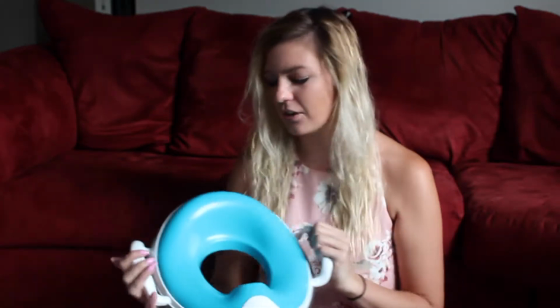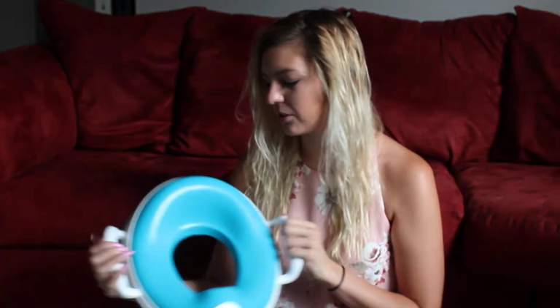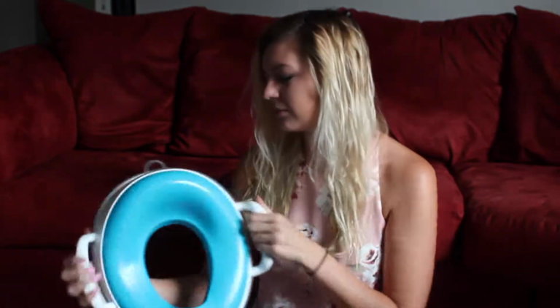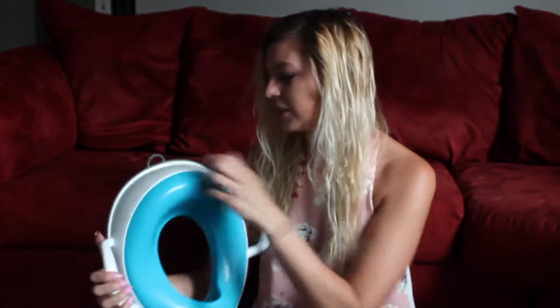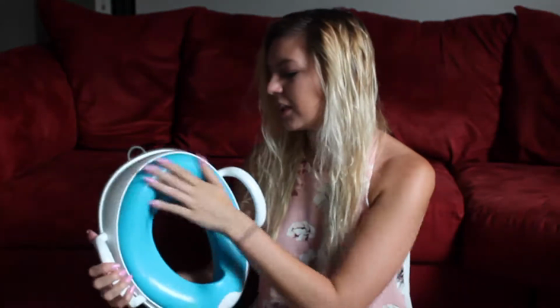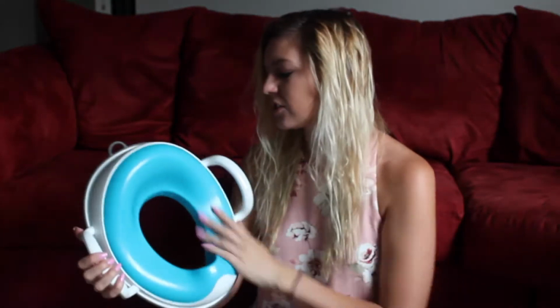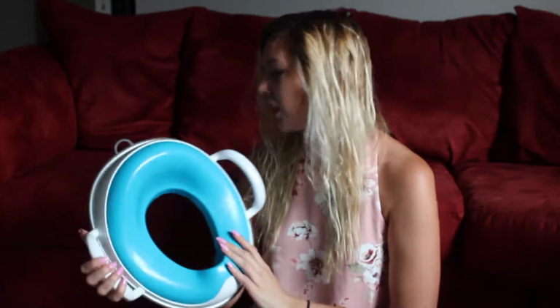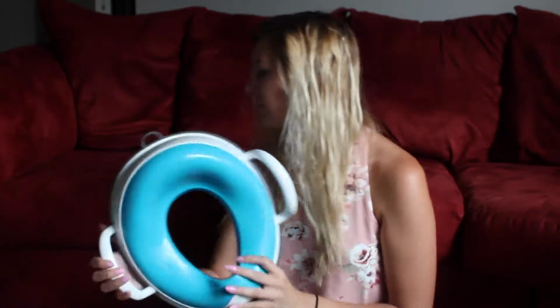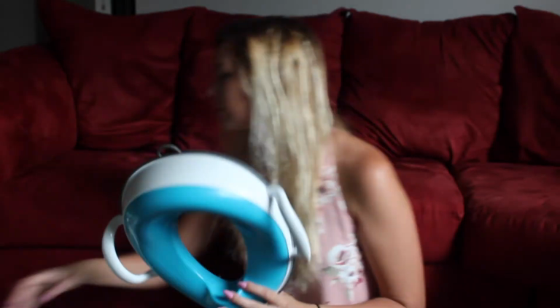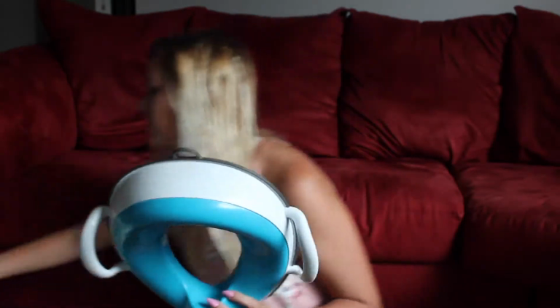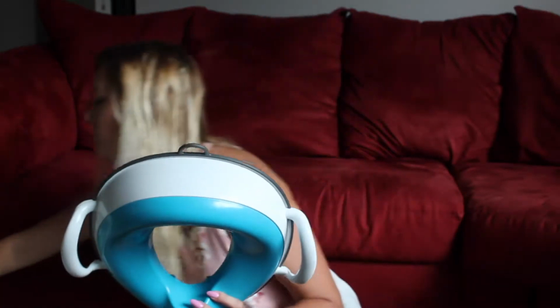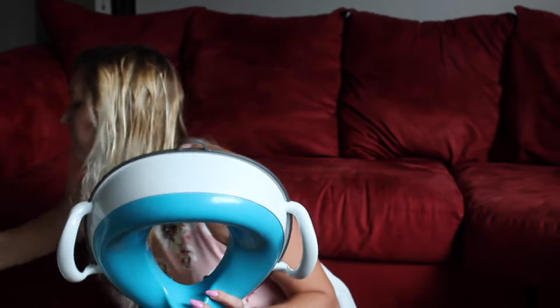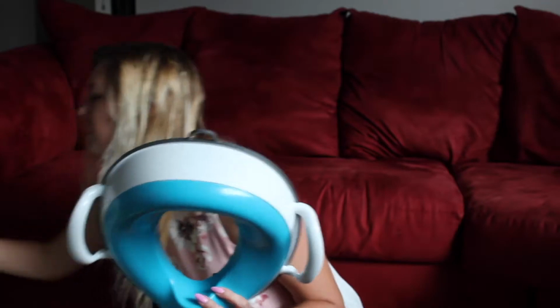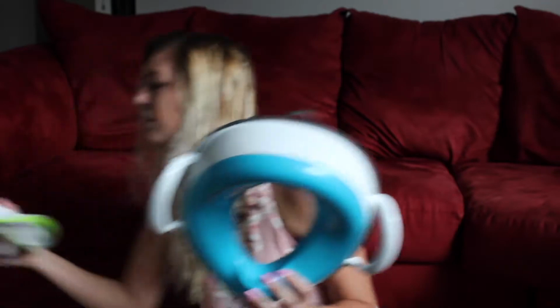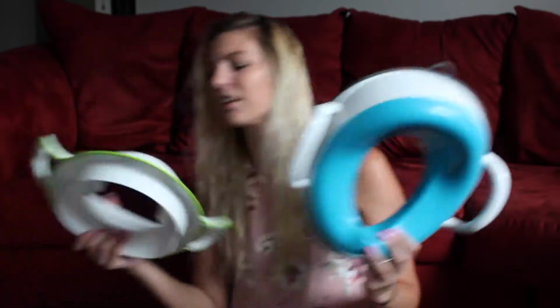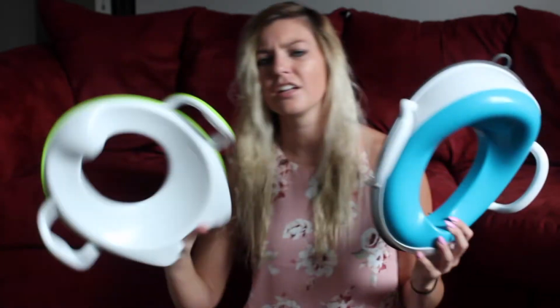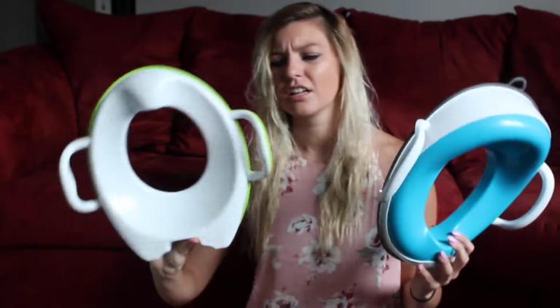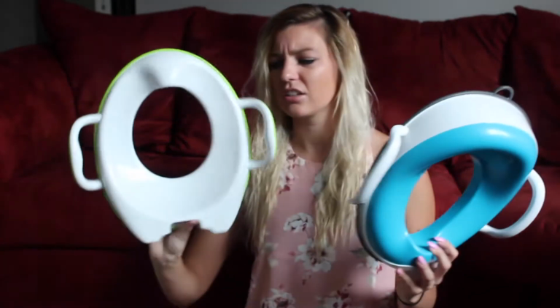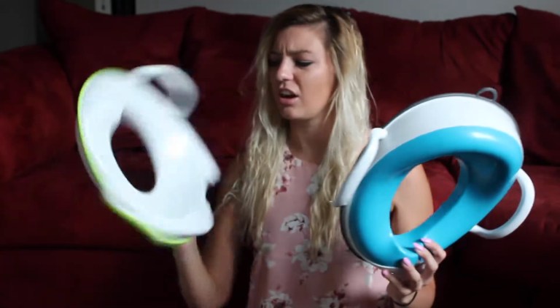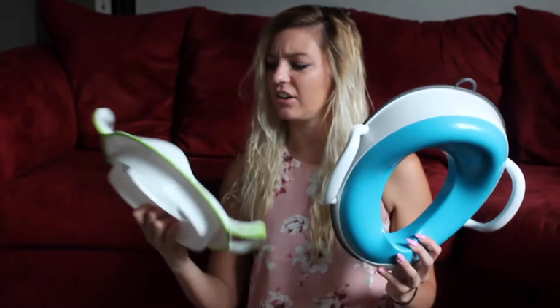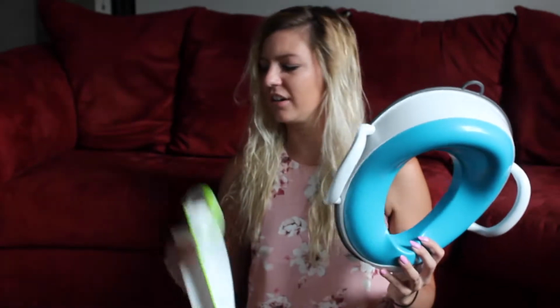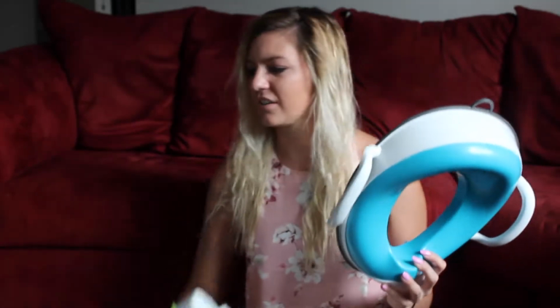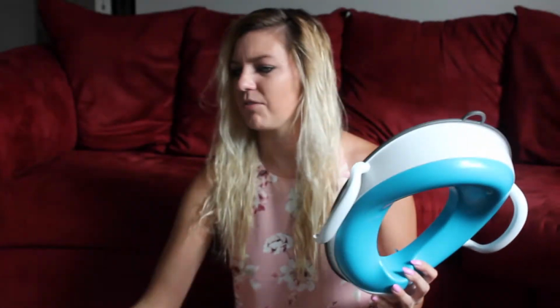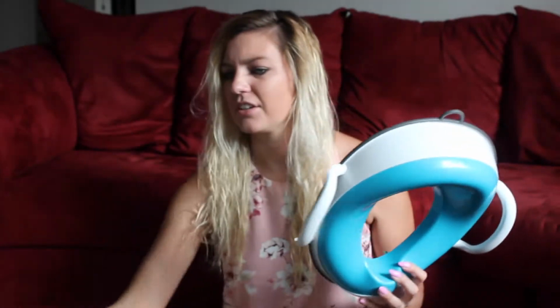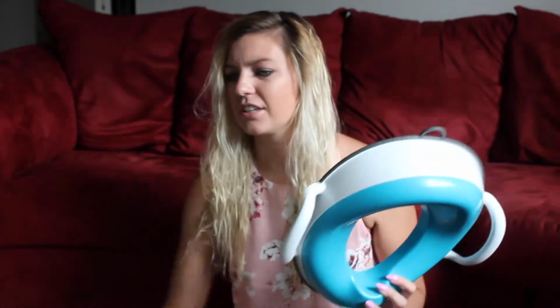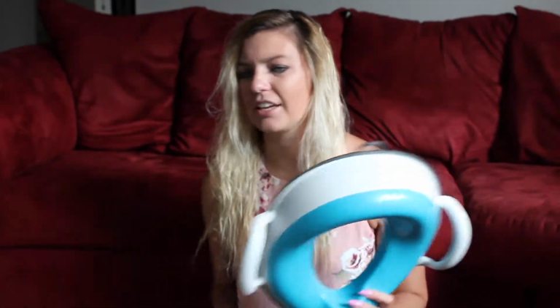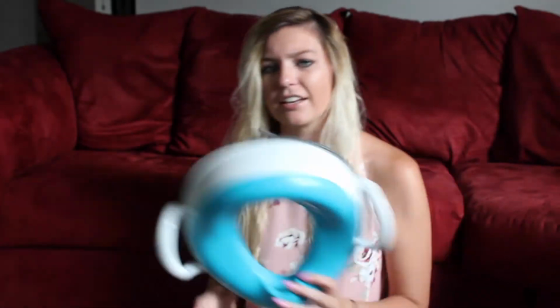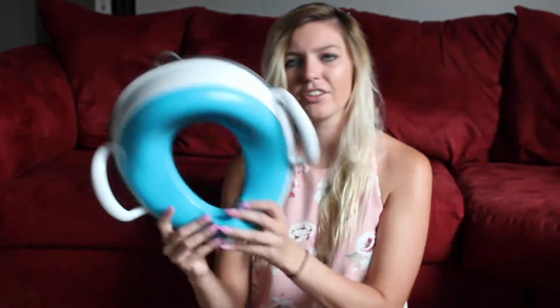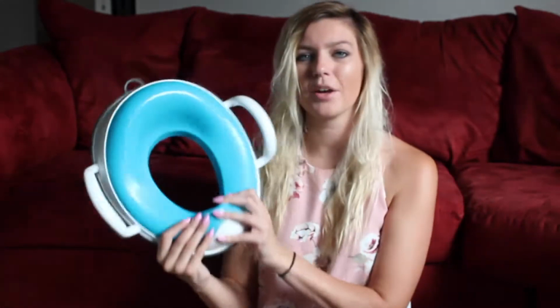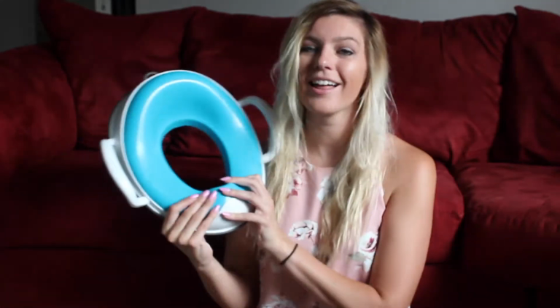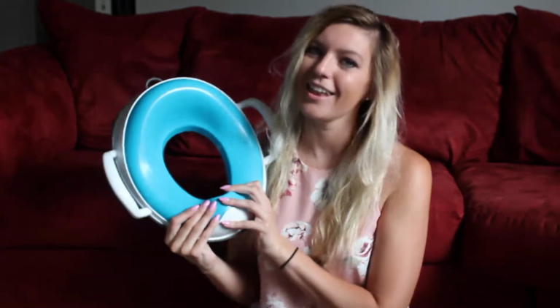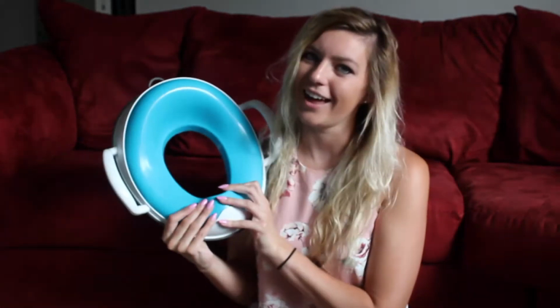Also, this one is soft, whereas the Munchkin one is a little harder — not as comfy. Didn't like it. This one, love.